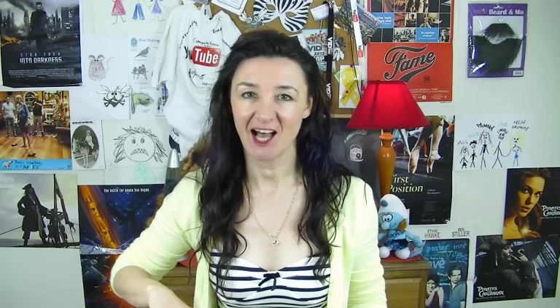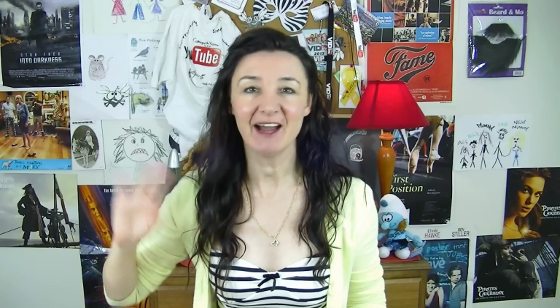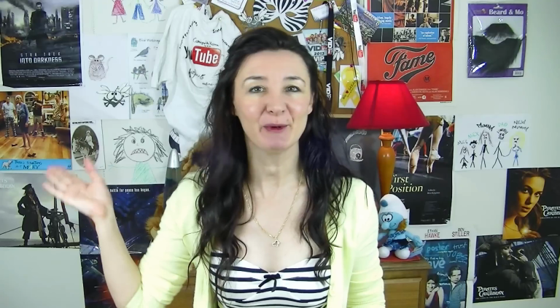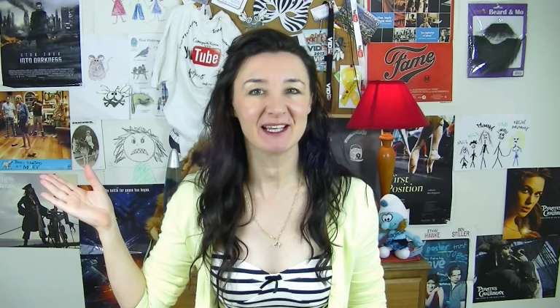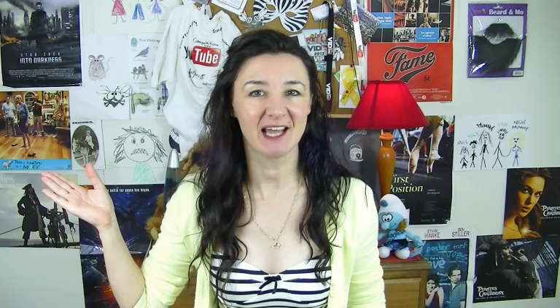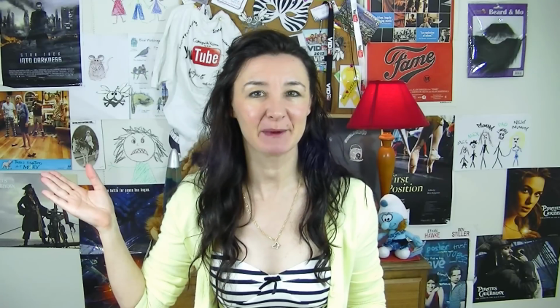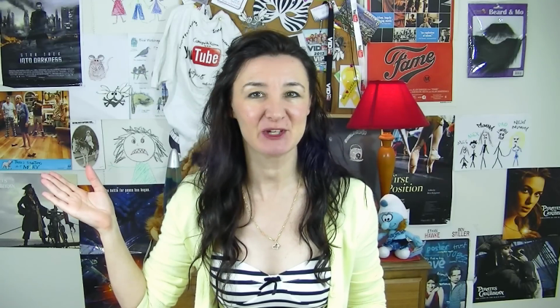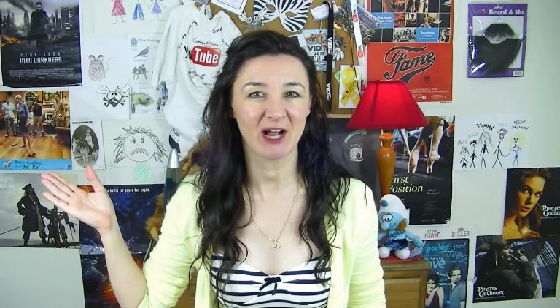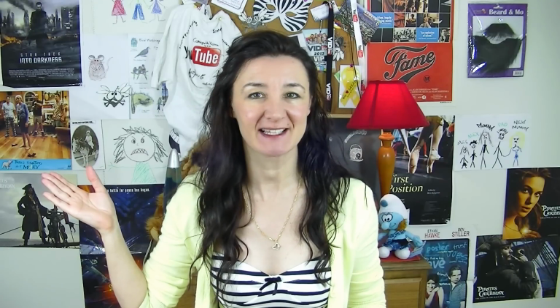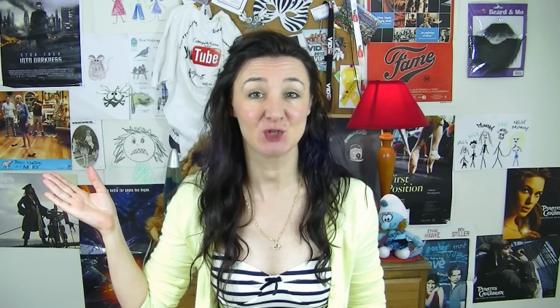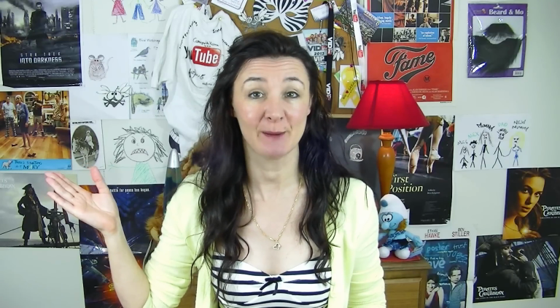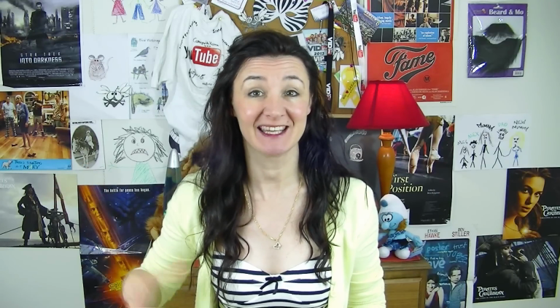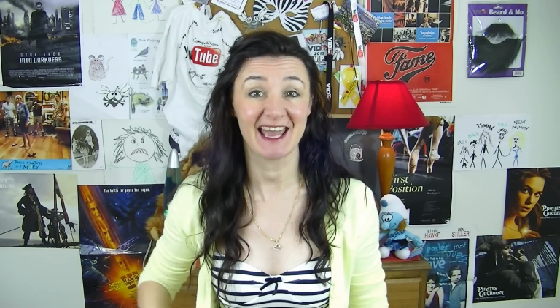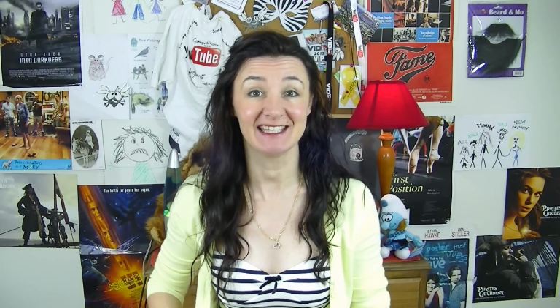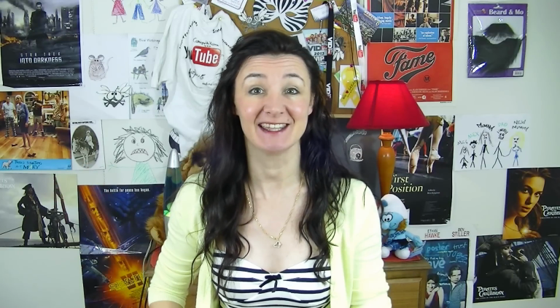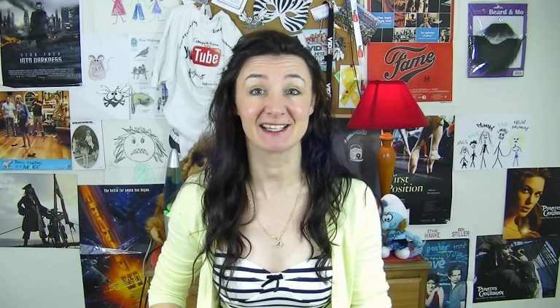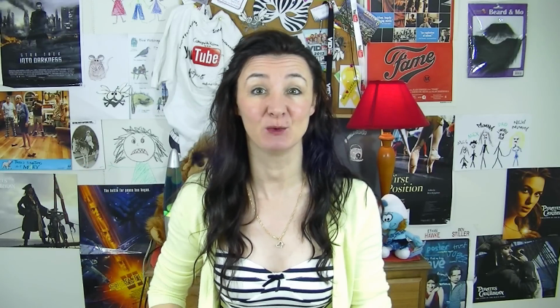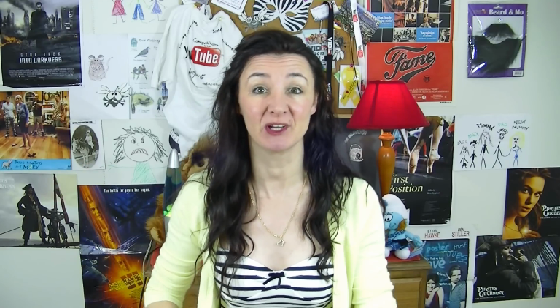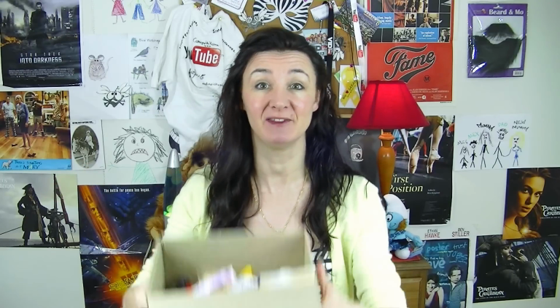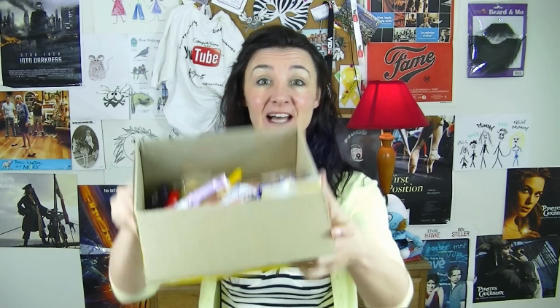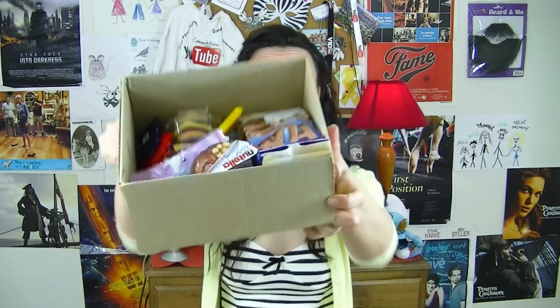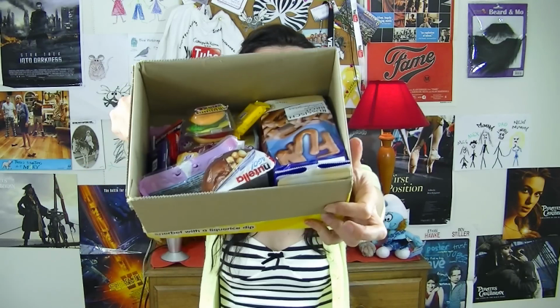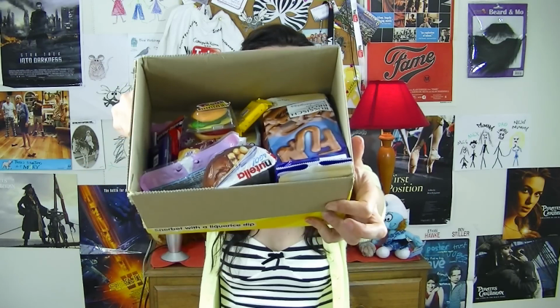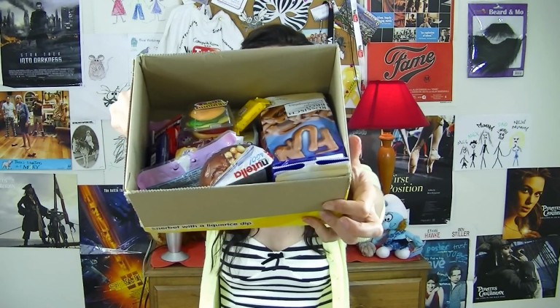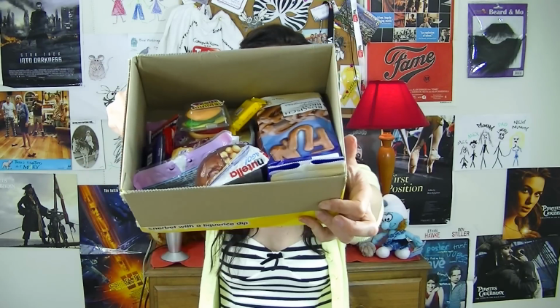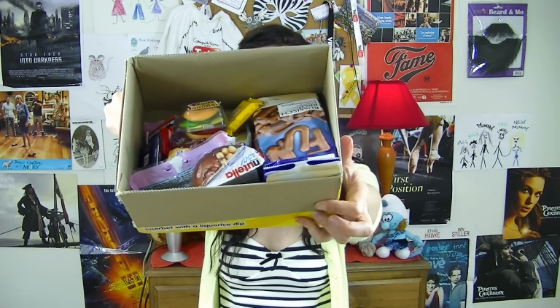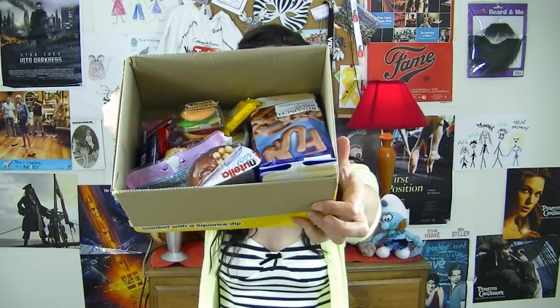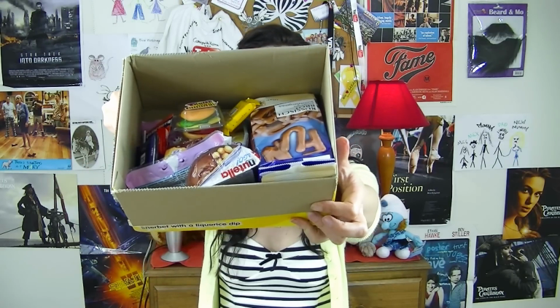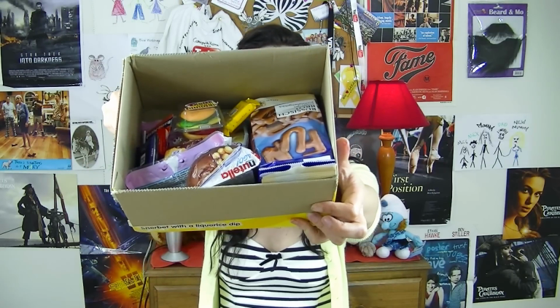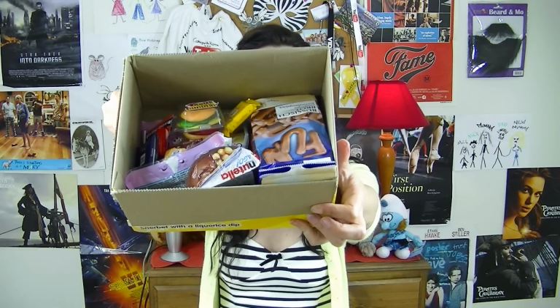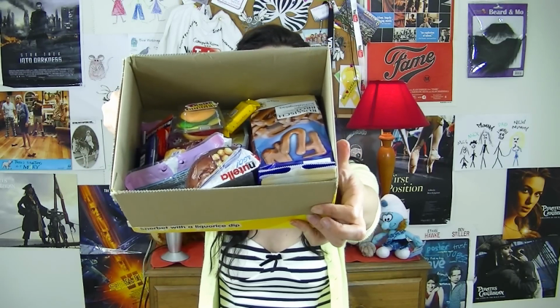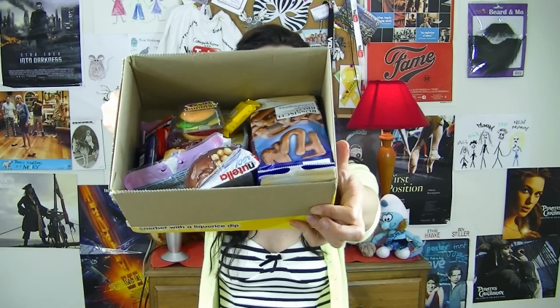Hi everyone, today I'm going to be trying some German candy, thanks to Woggie Flut. Here's the stuff I'm going to be trying today.